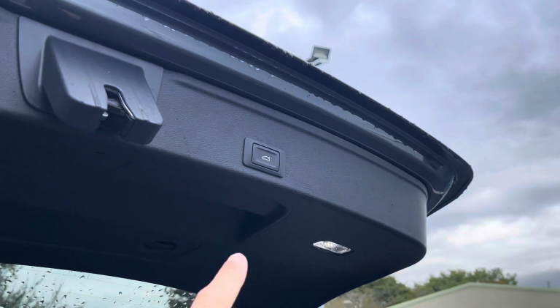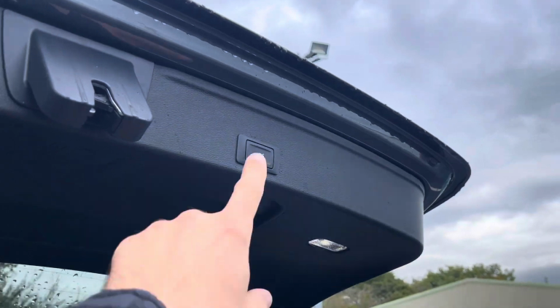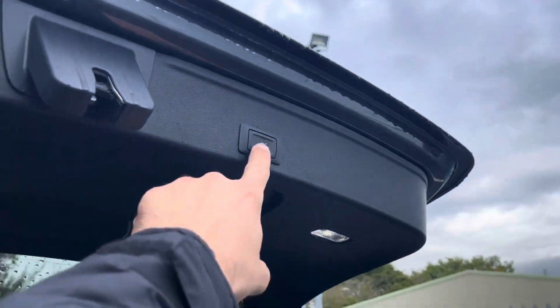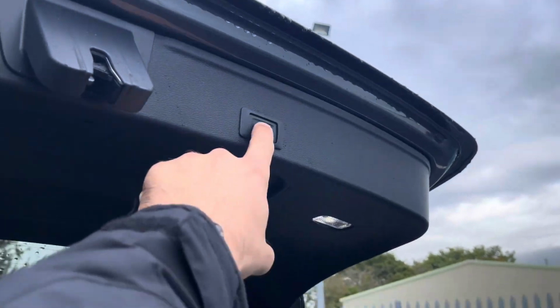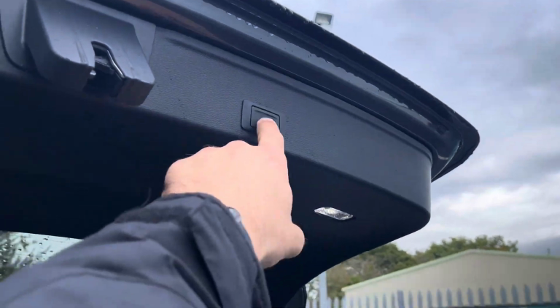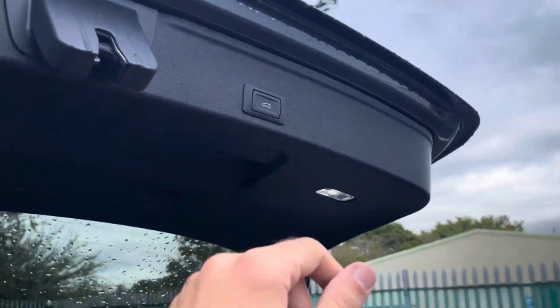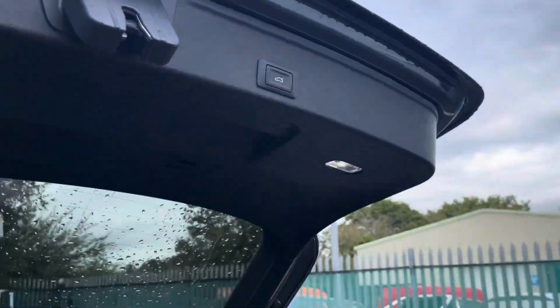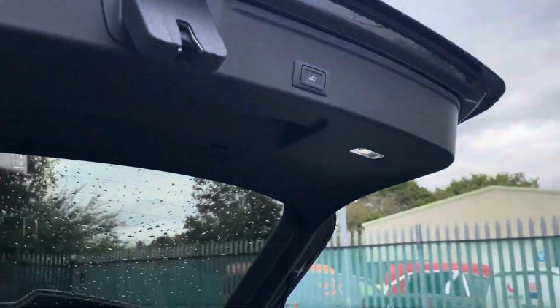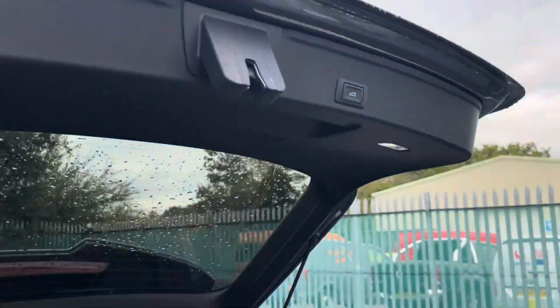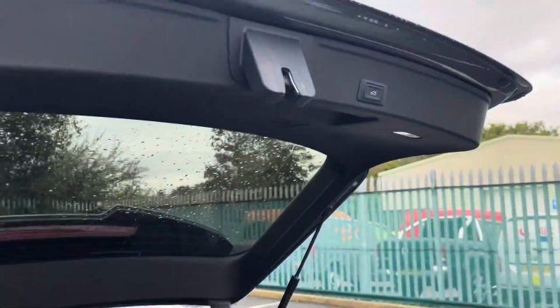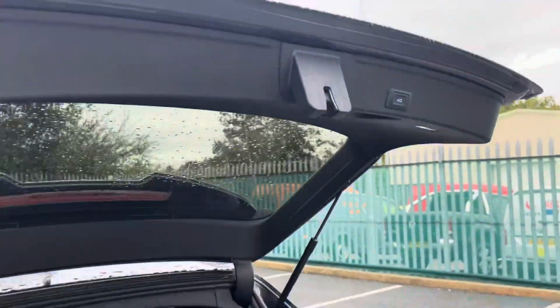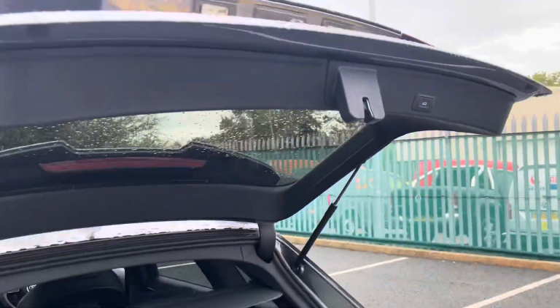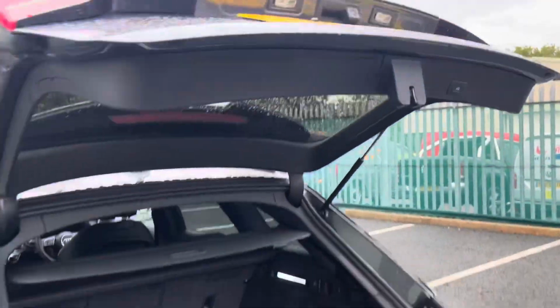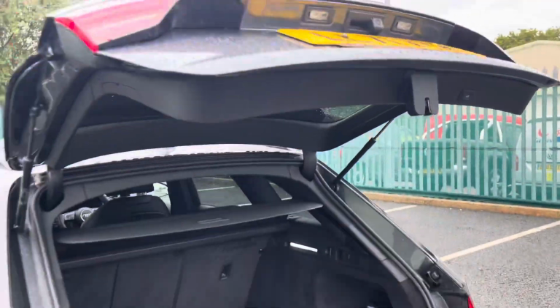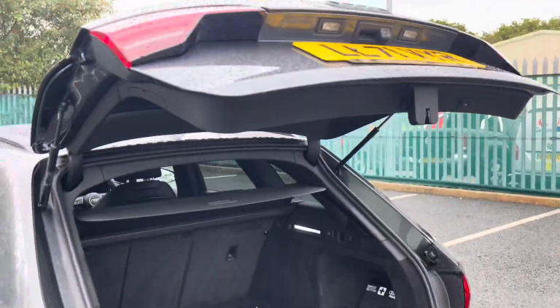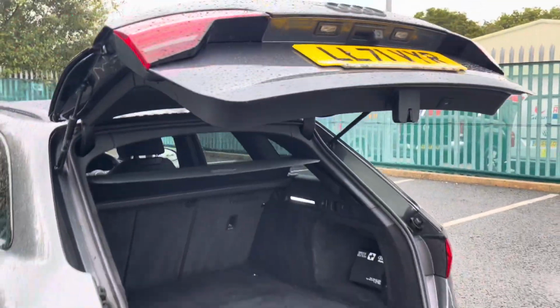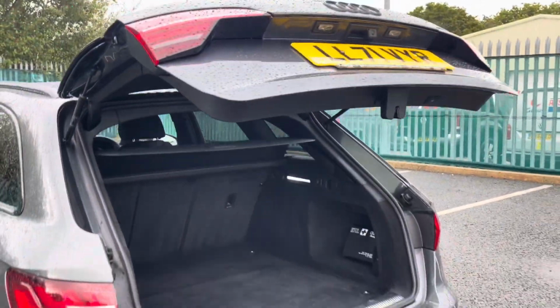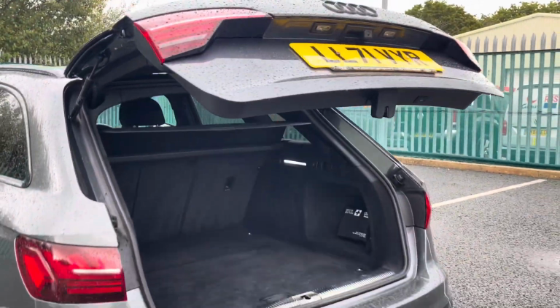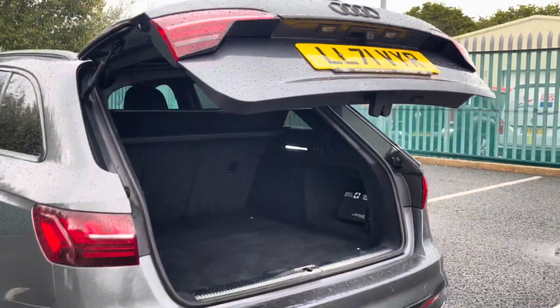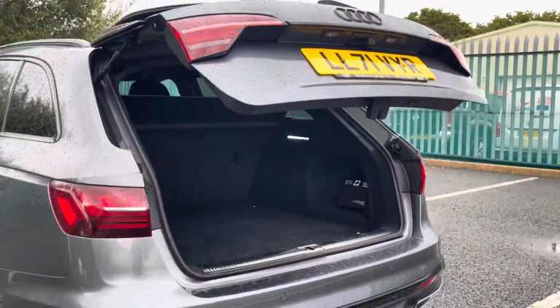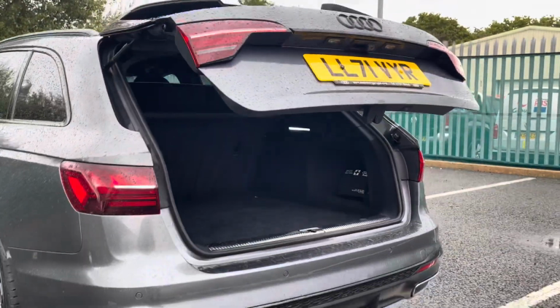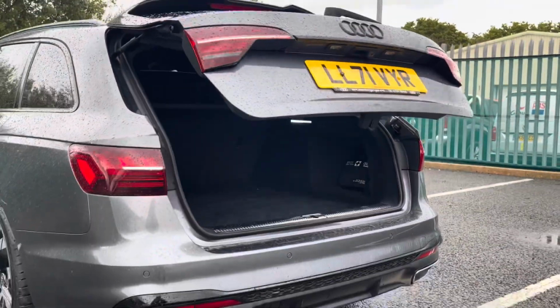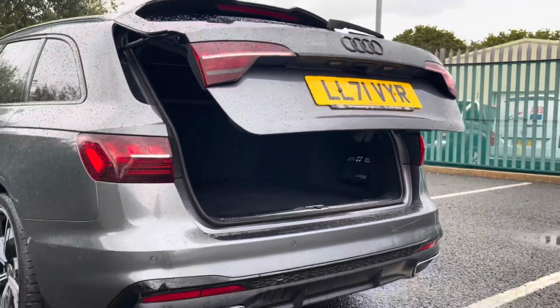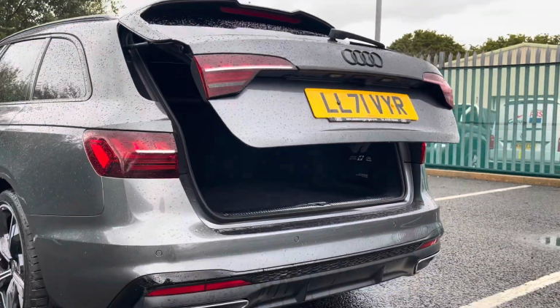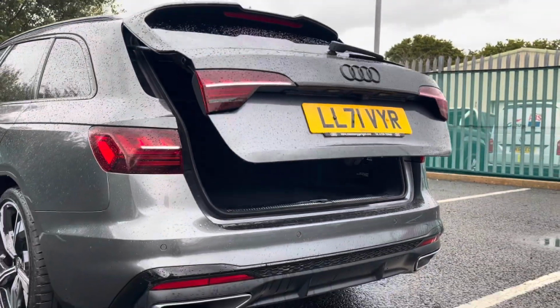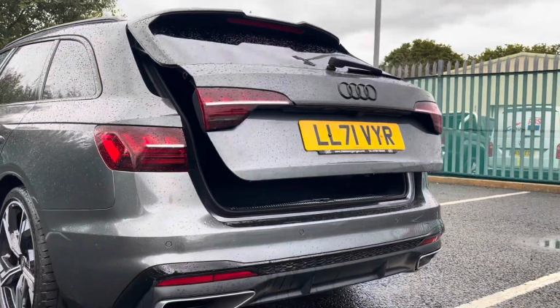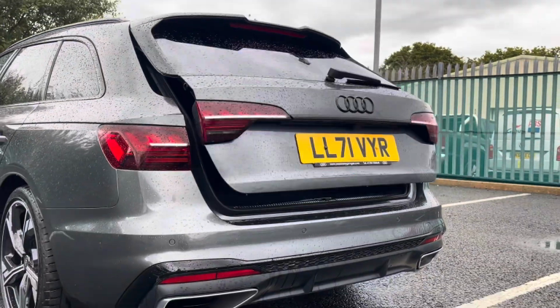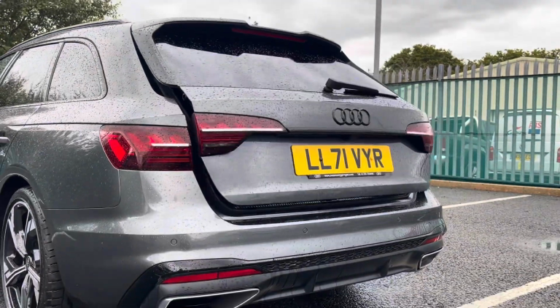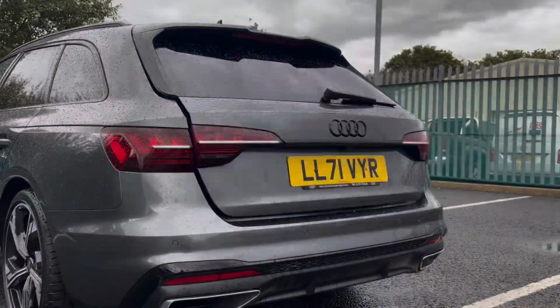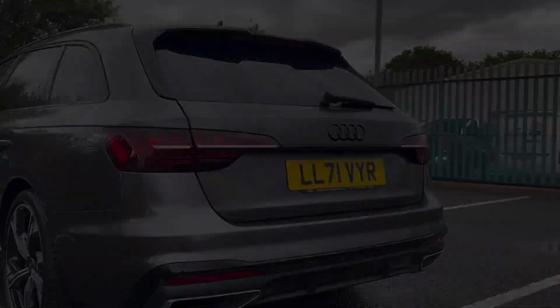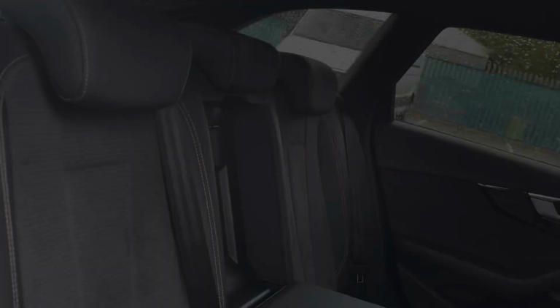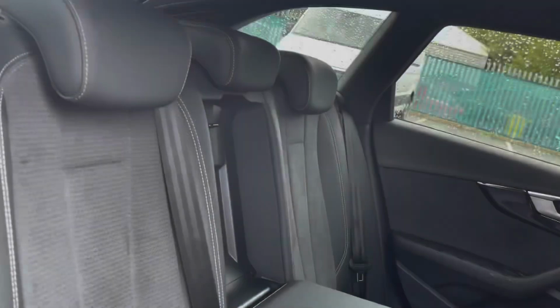And then once we're all finished up in the rear of the vehicle, you'll be pleased to know that closing the boot is as simple as just pressing a button.